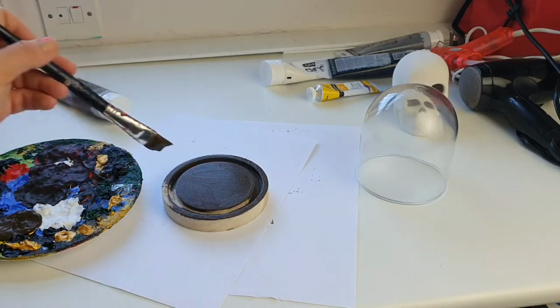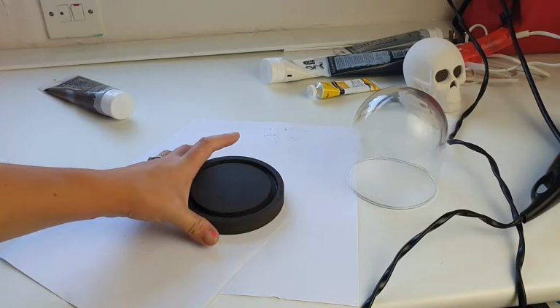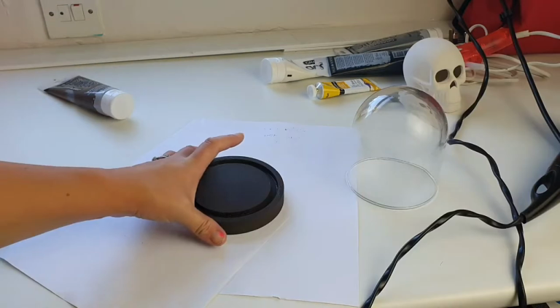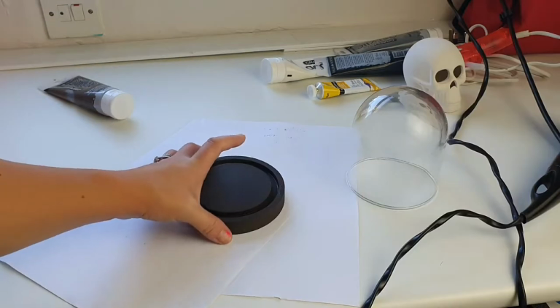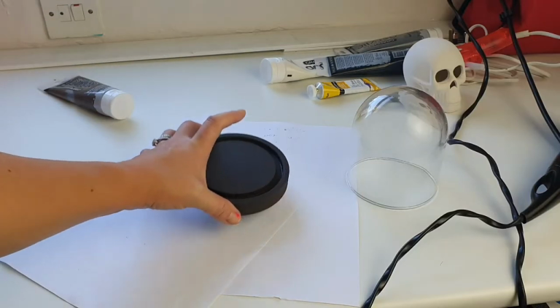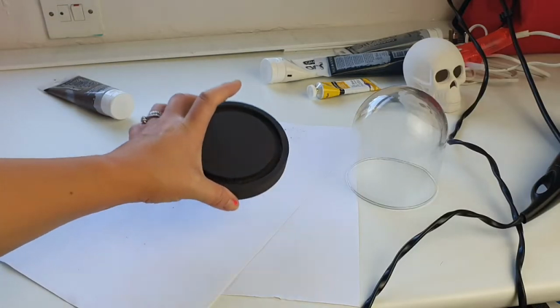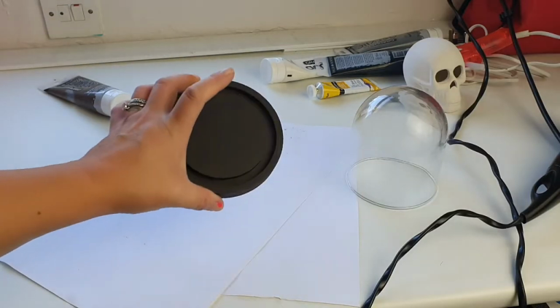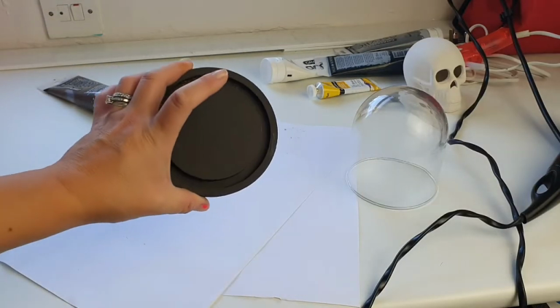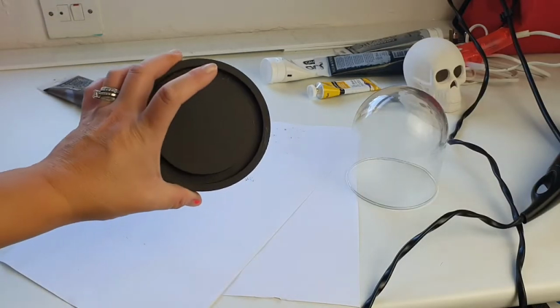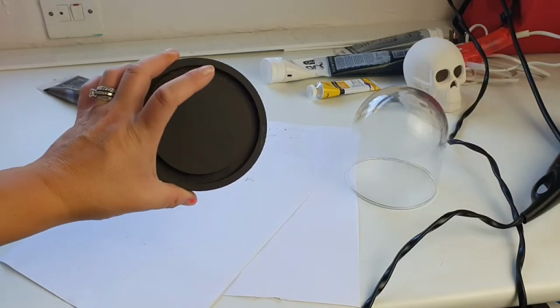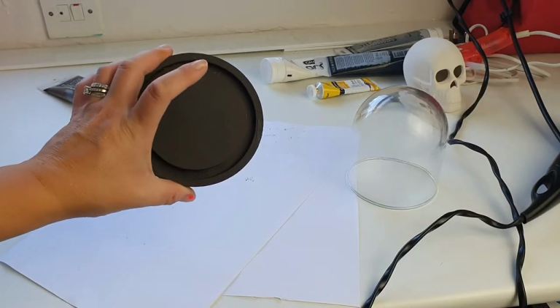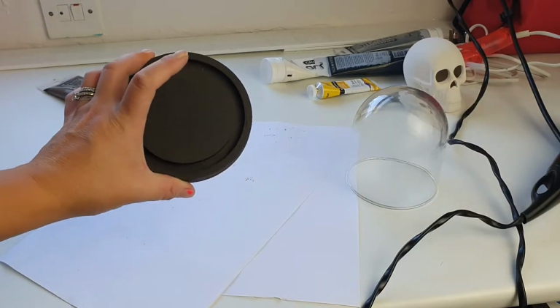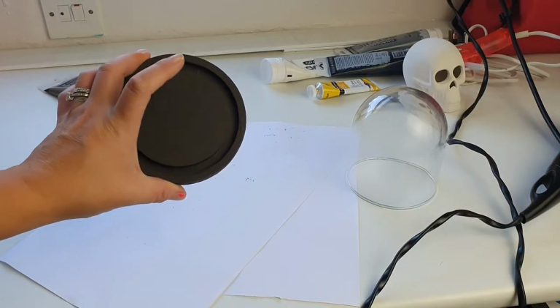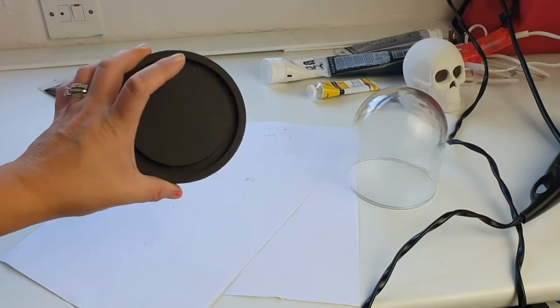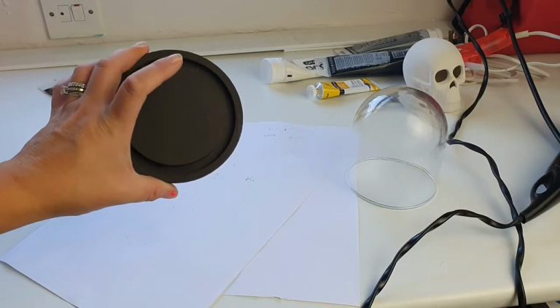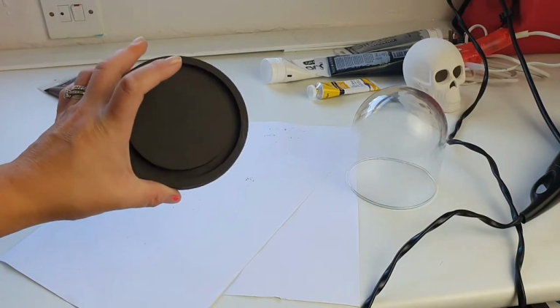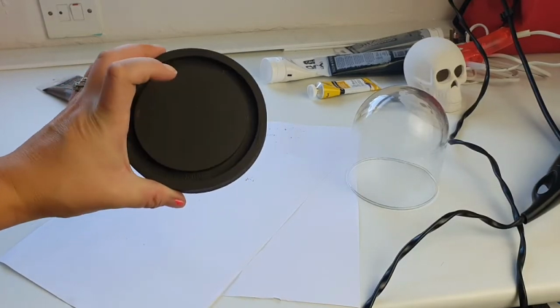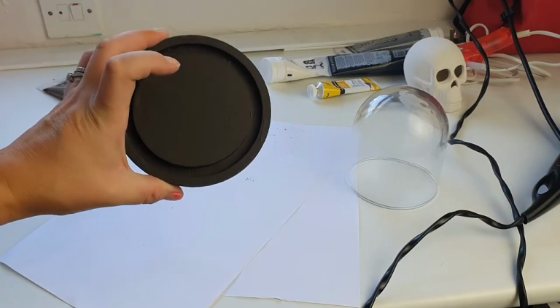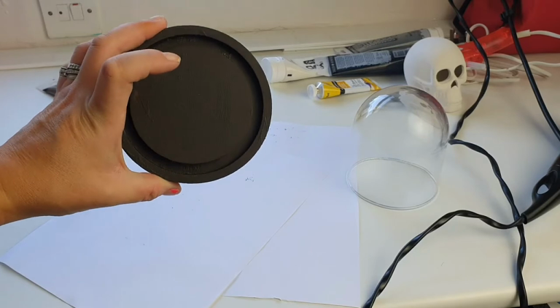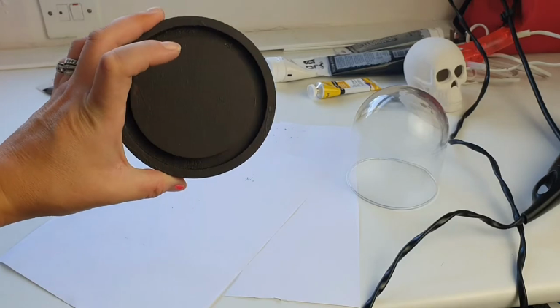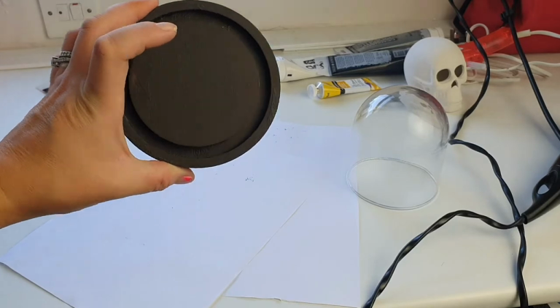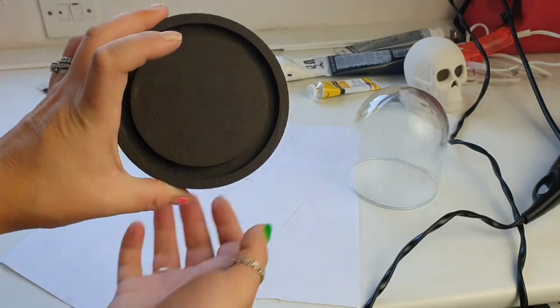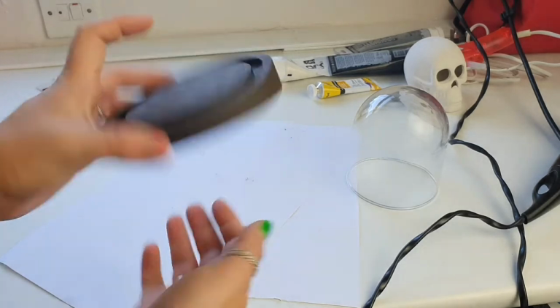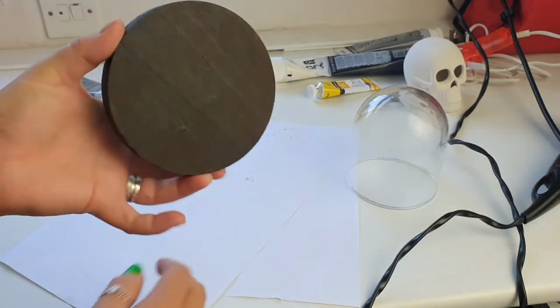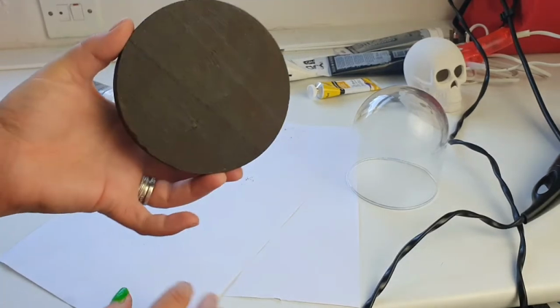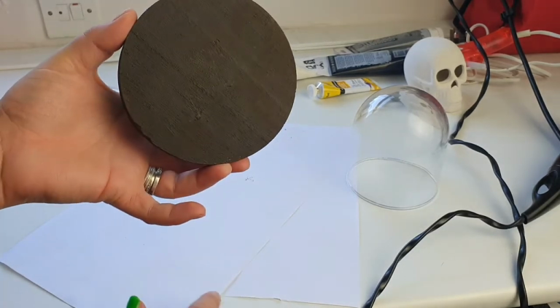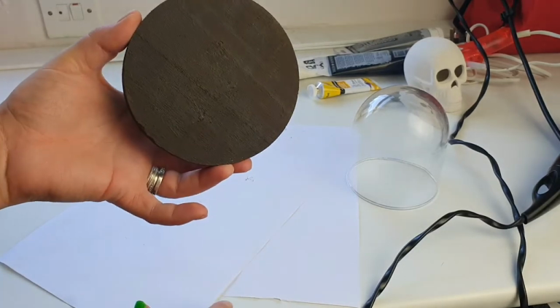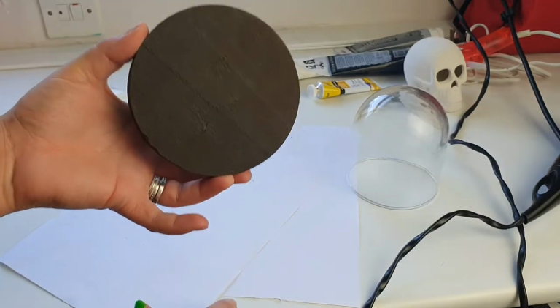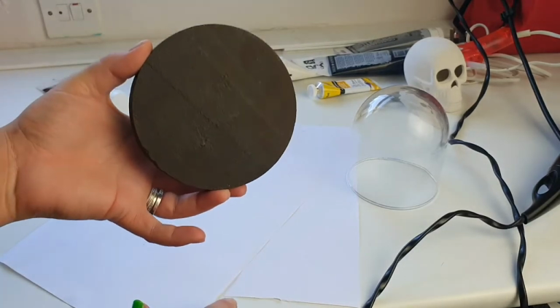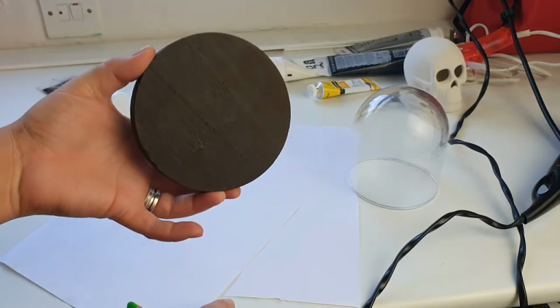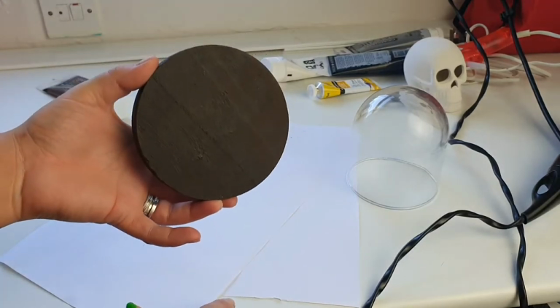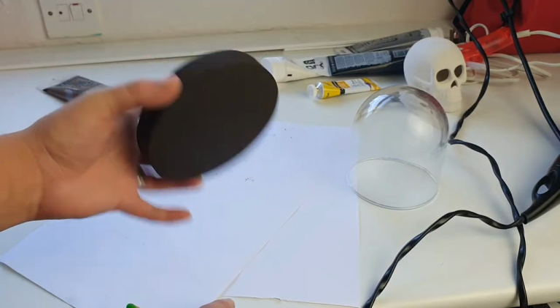With the trusty help of my hairdryer it dried quickly. I've also painted the bottom.